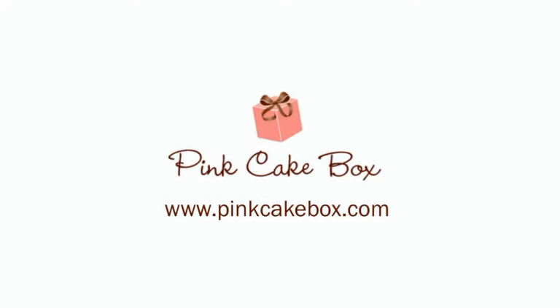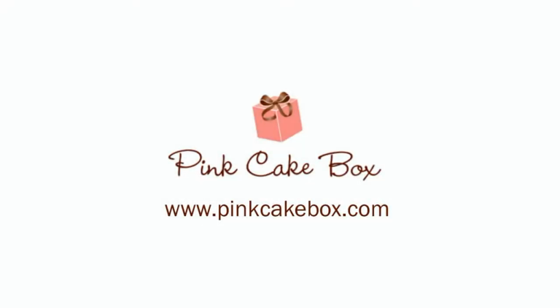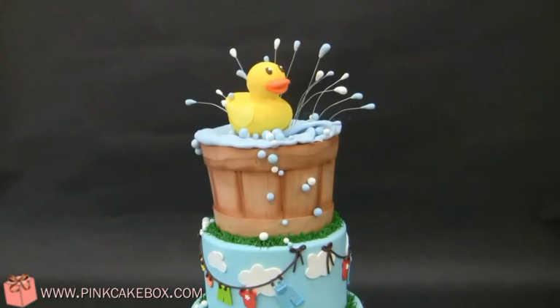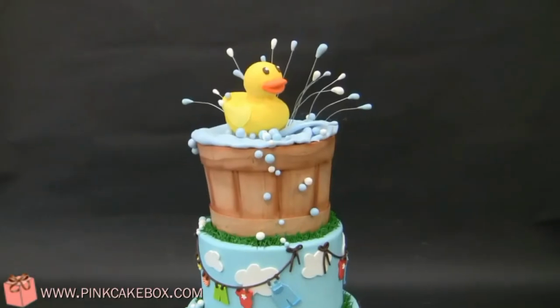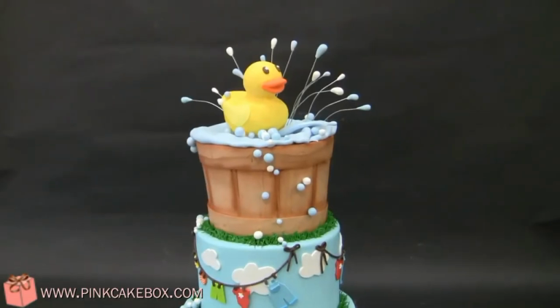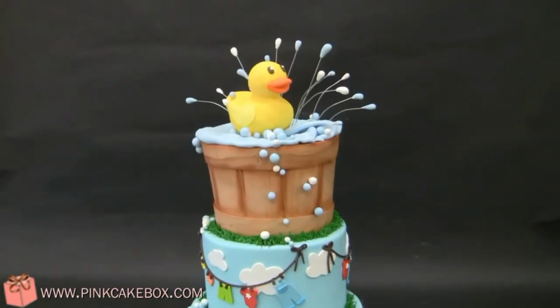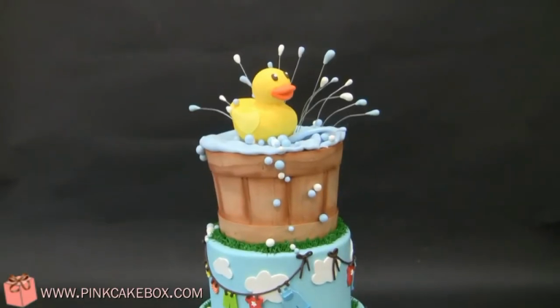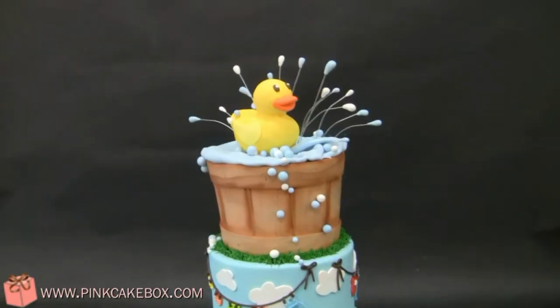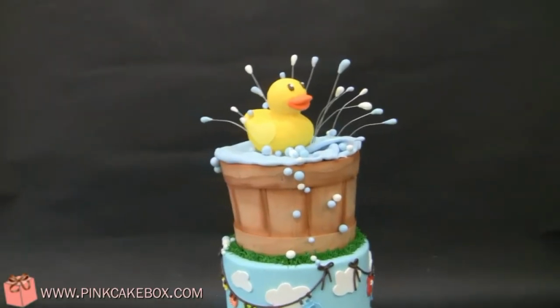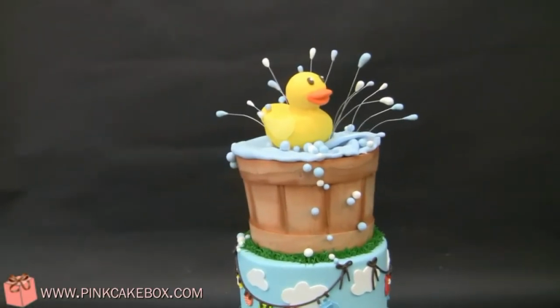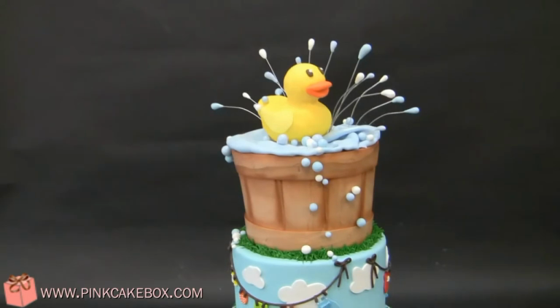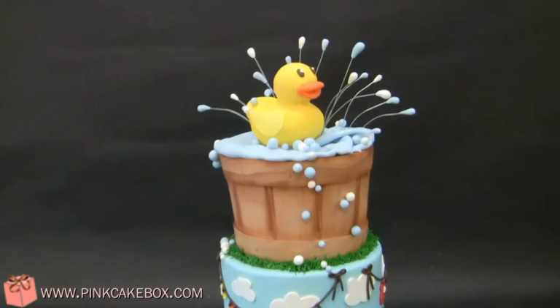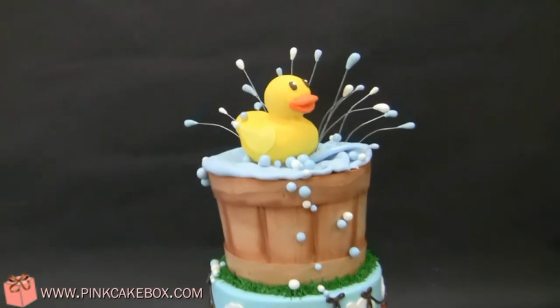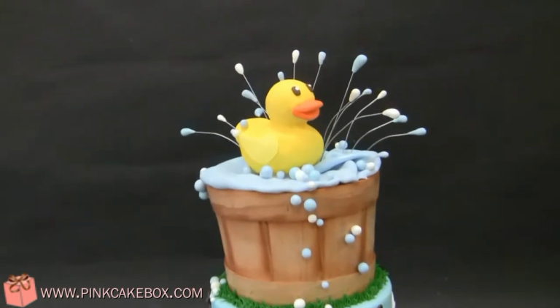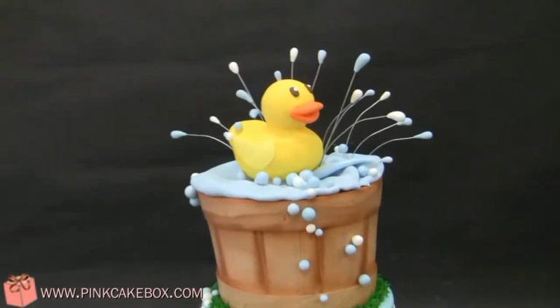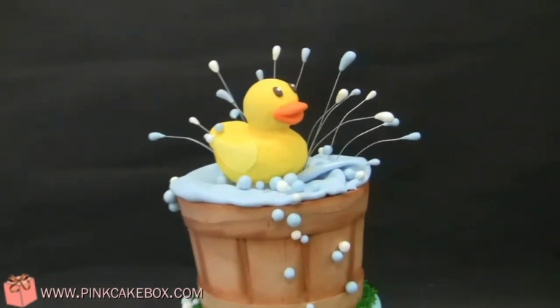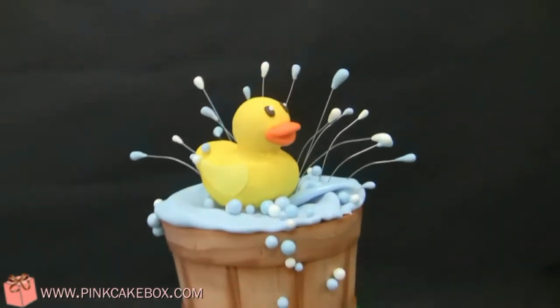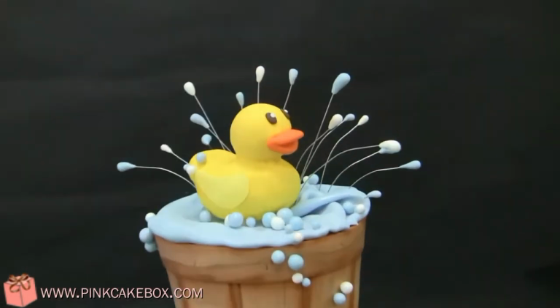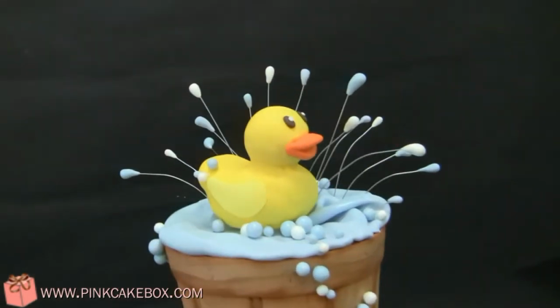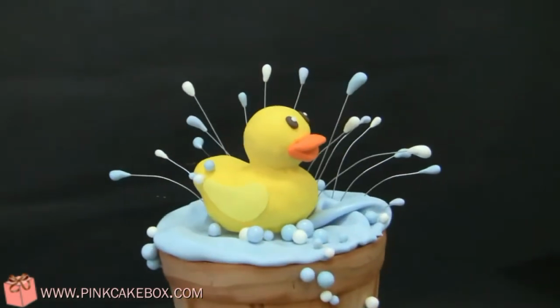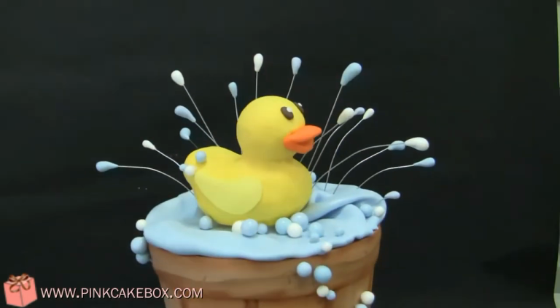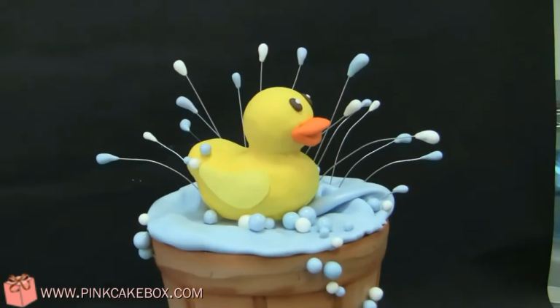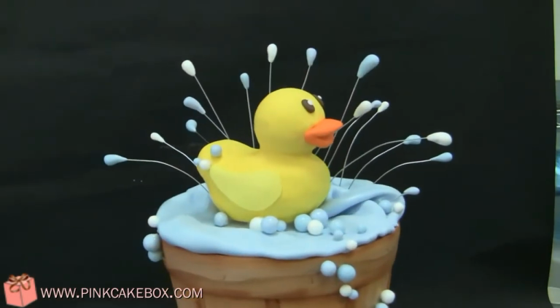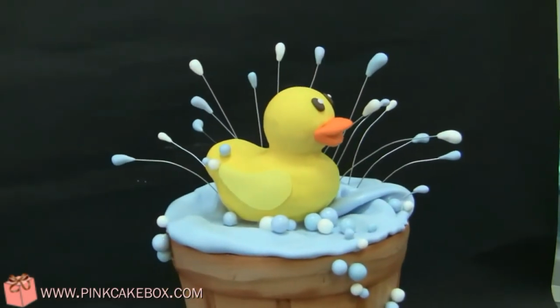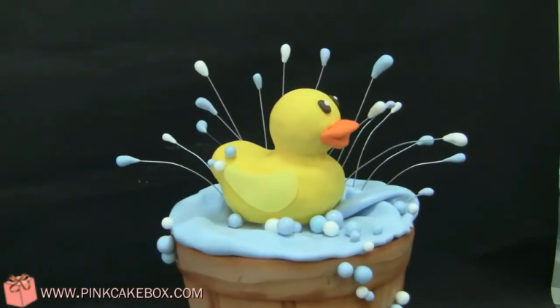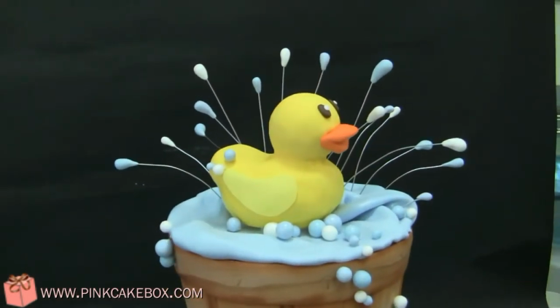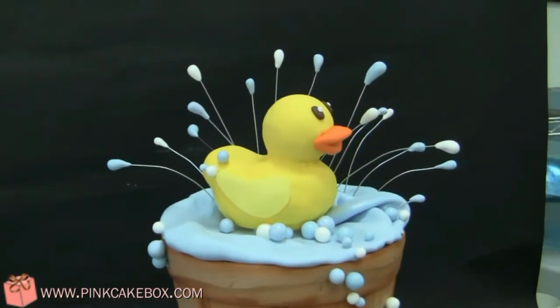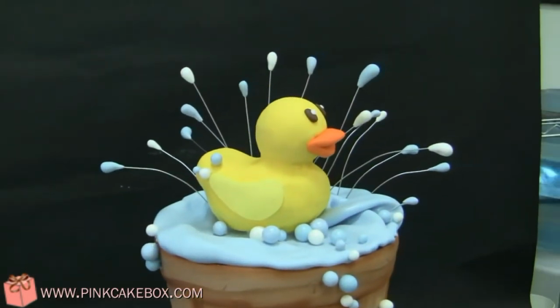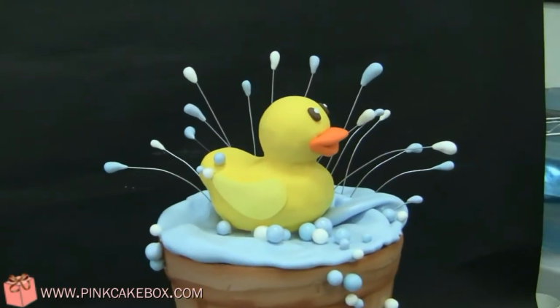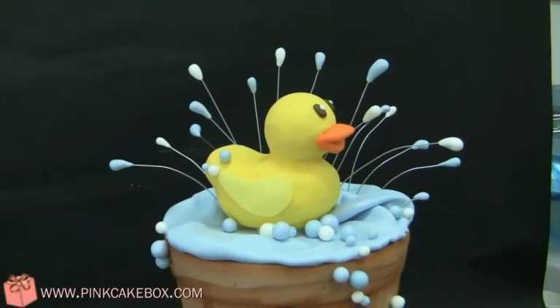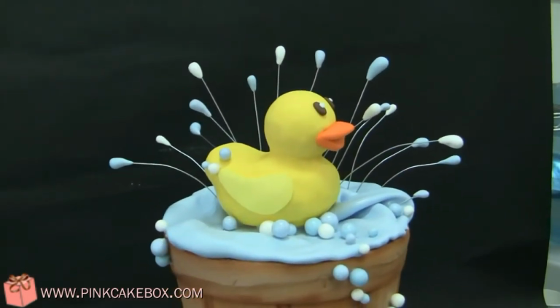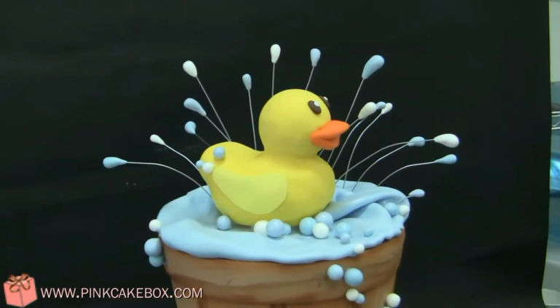We have a three-tier baby shower cake here, which is so freaking cute, I can't even handle it.